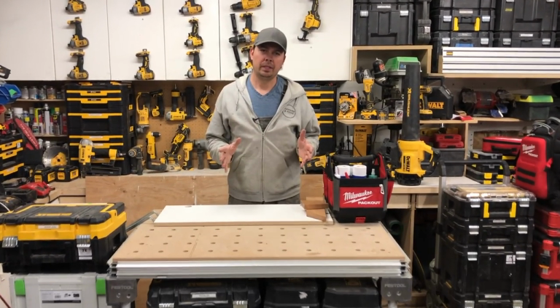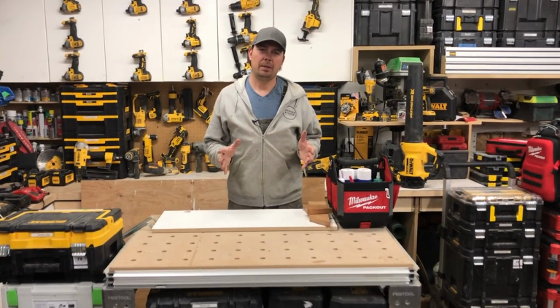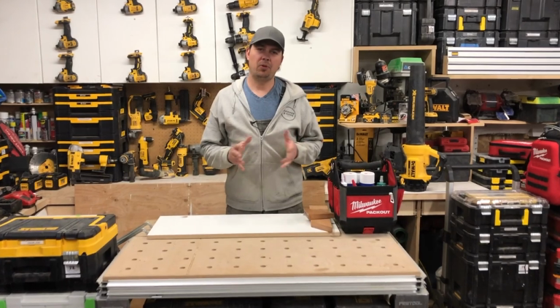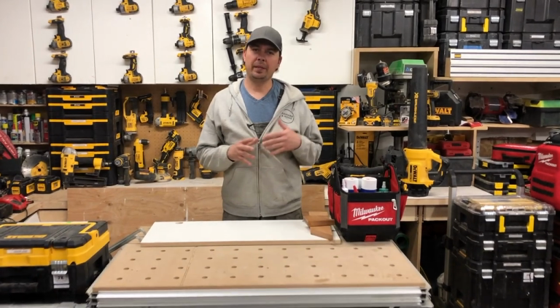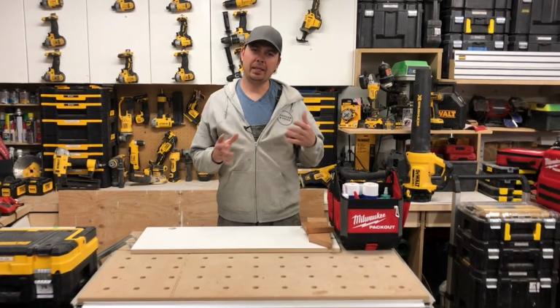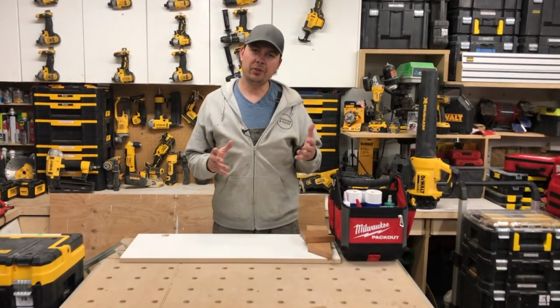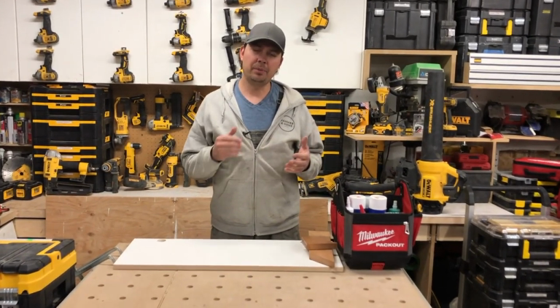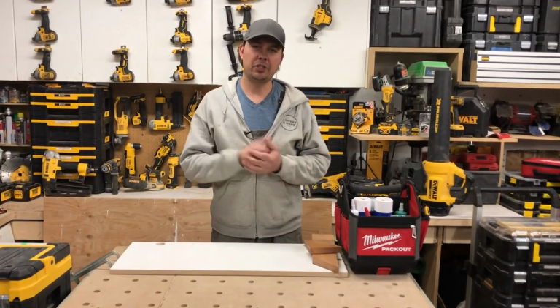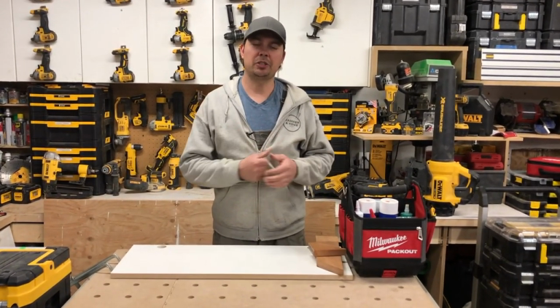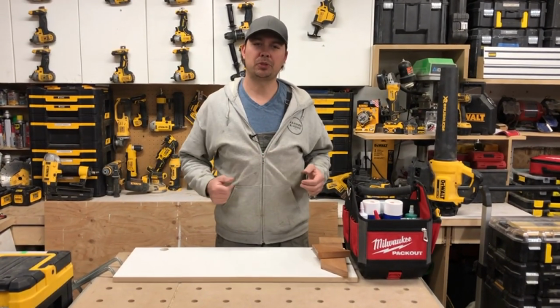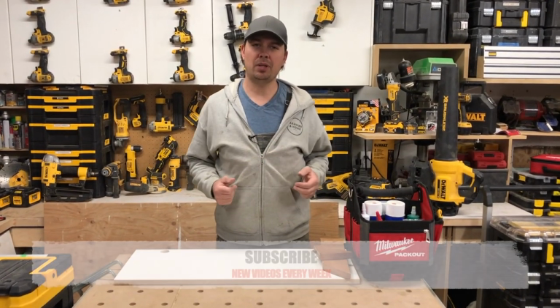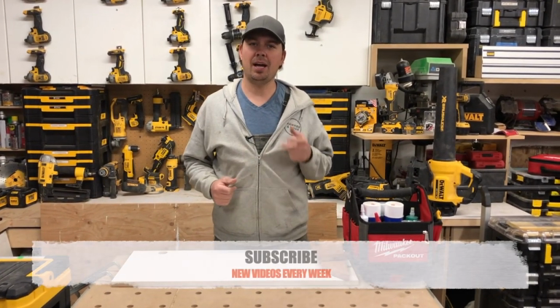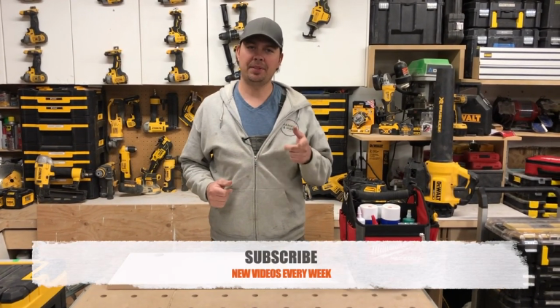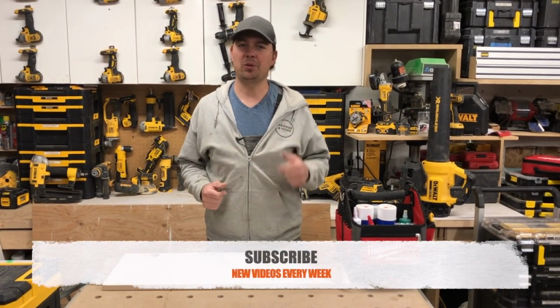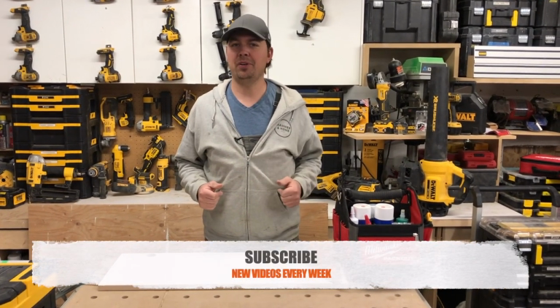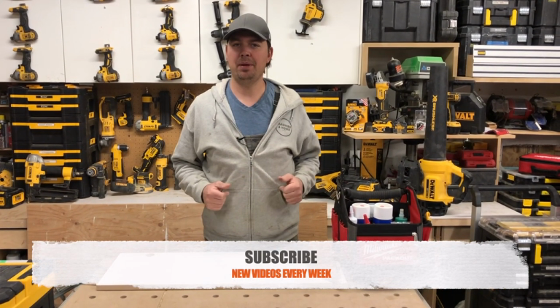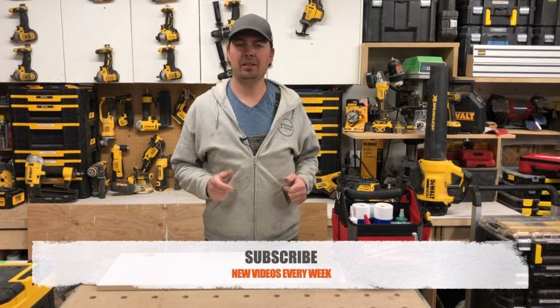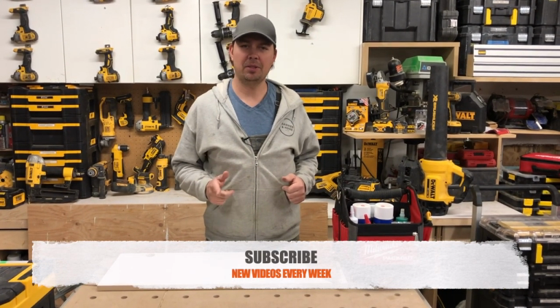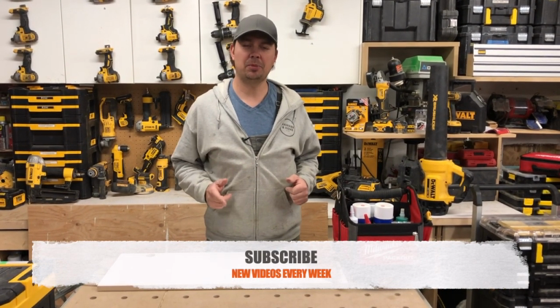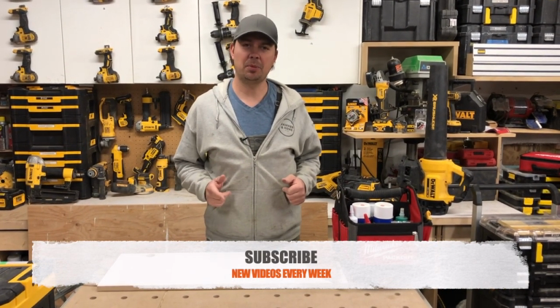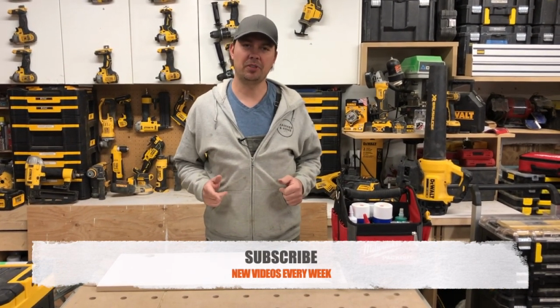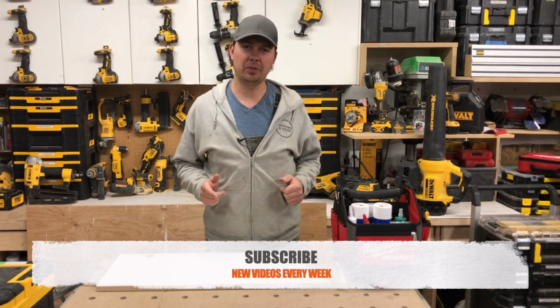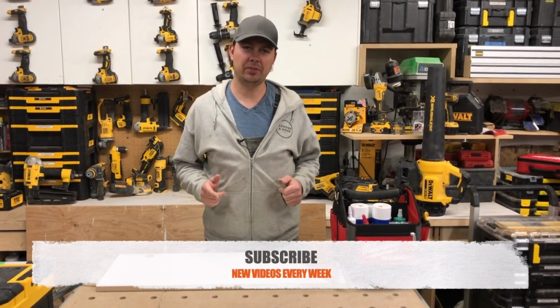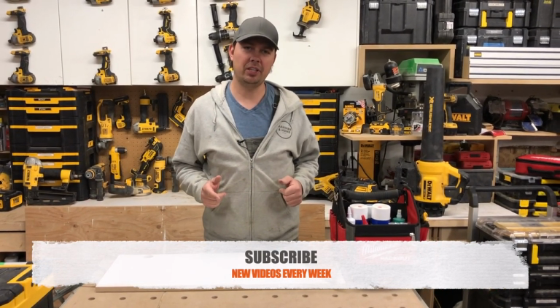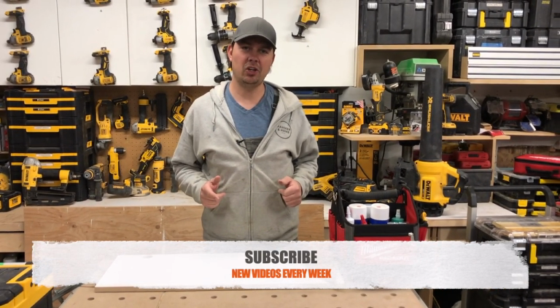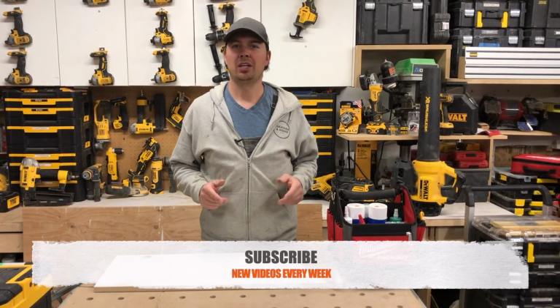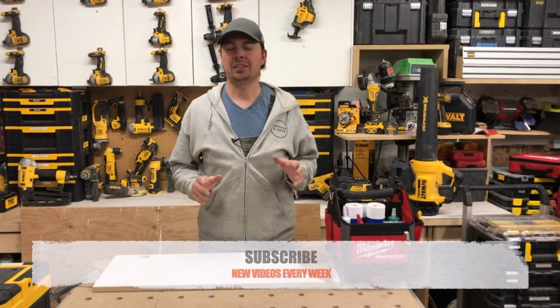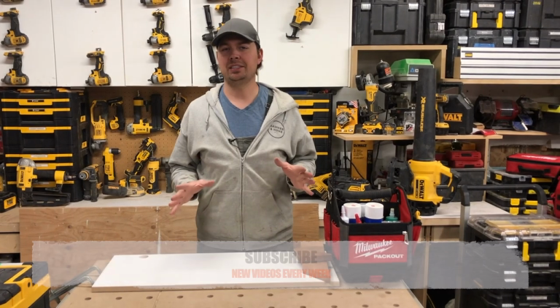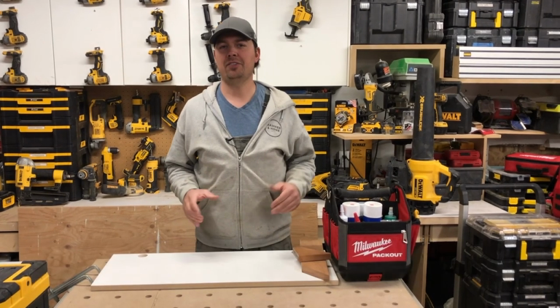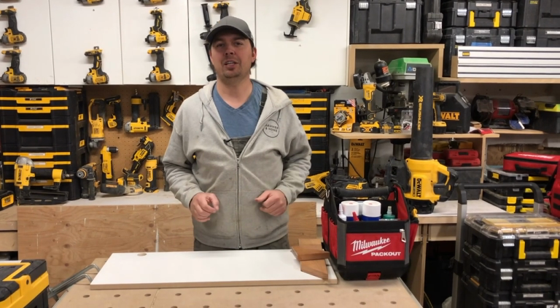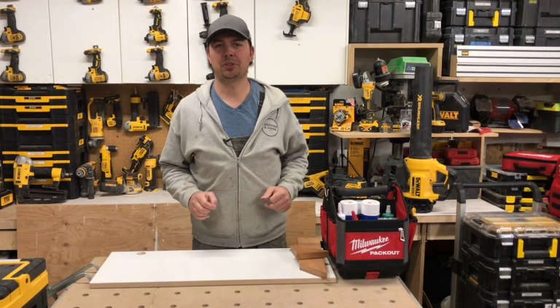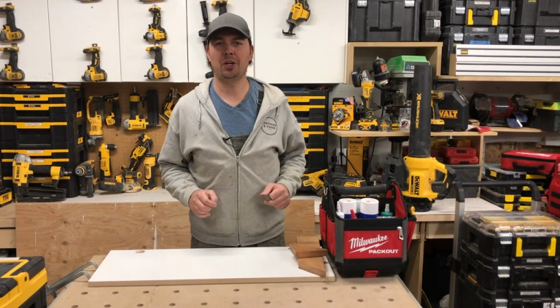Now before we get into it, make sure you subscribe, hit that notify bell, and give me a thumbs up if you do like the video, because it definitely helps us out.